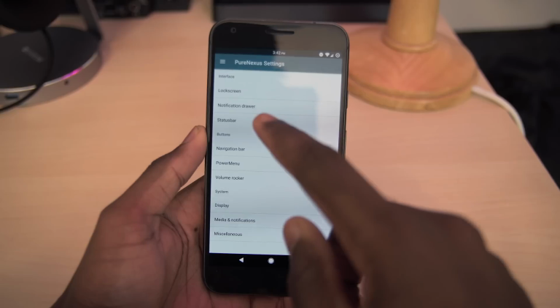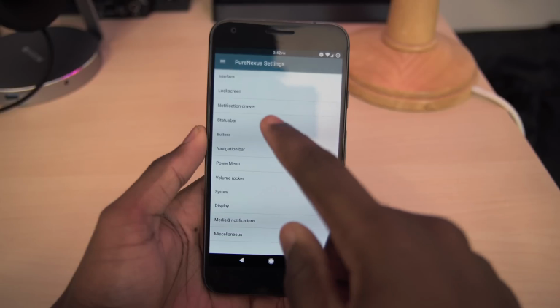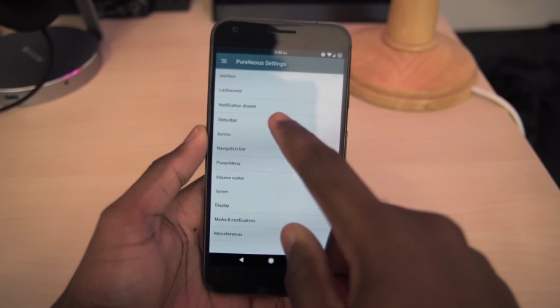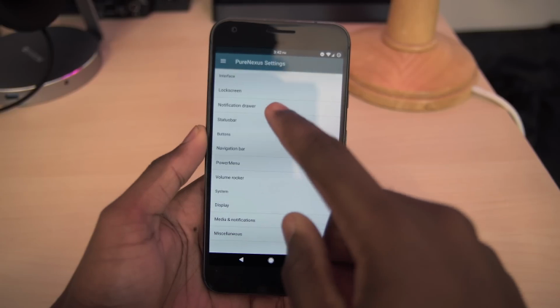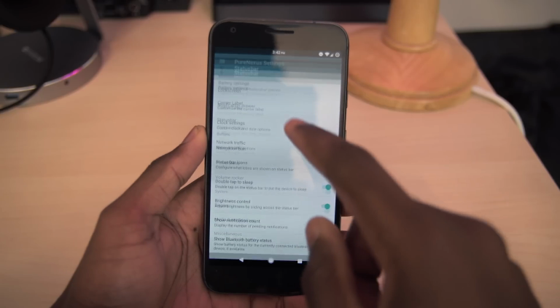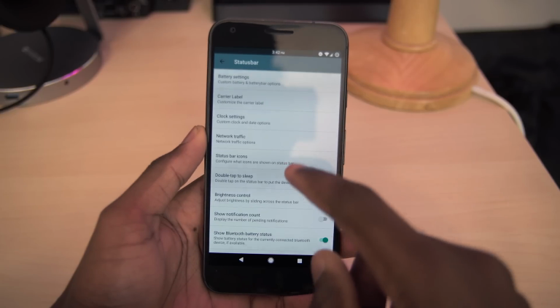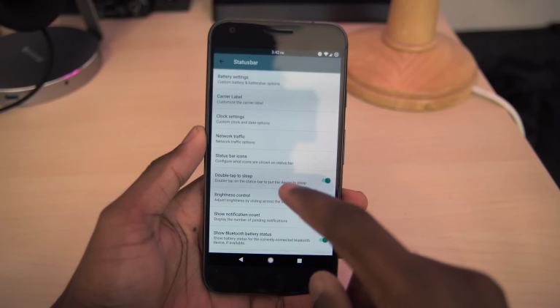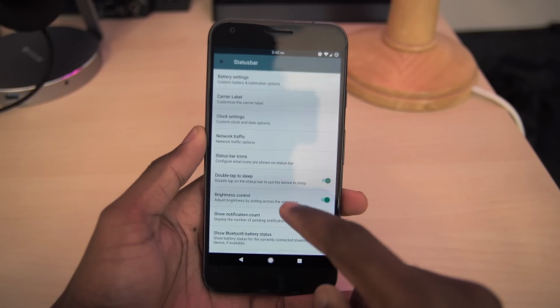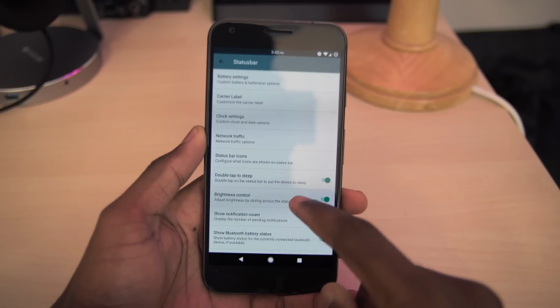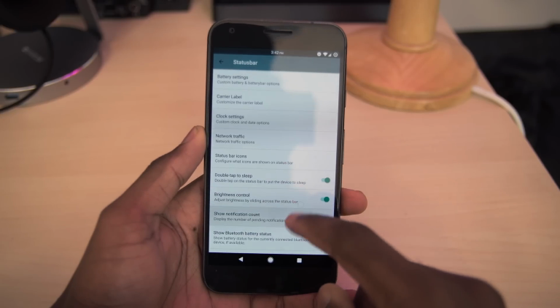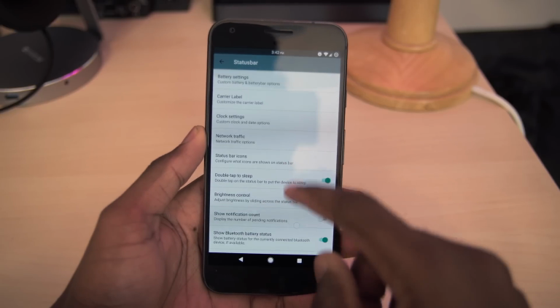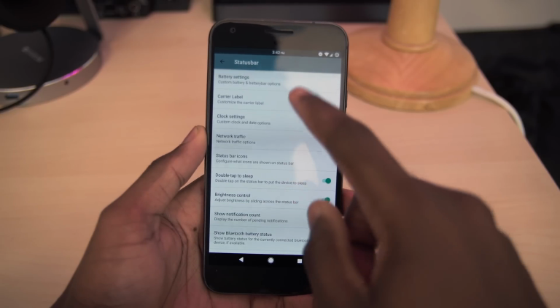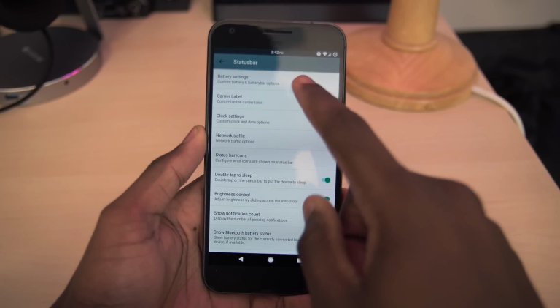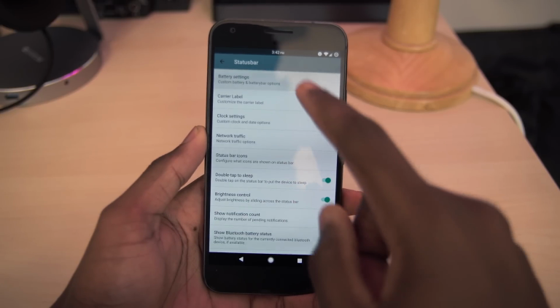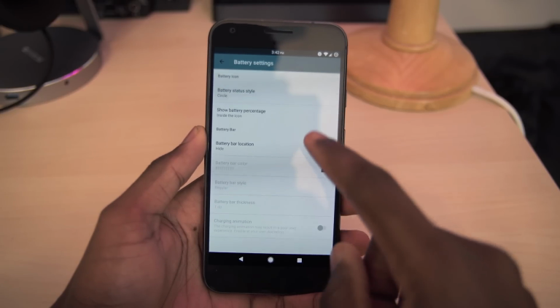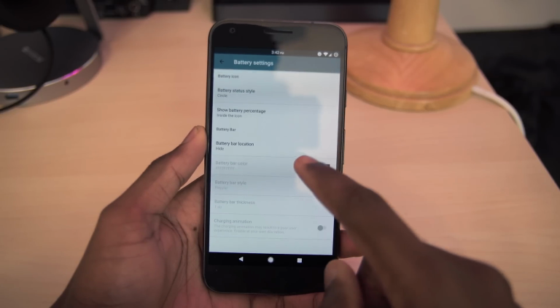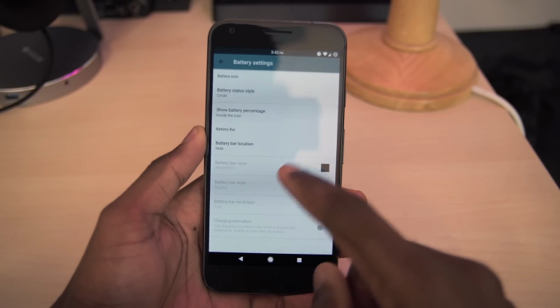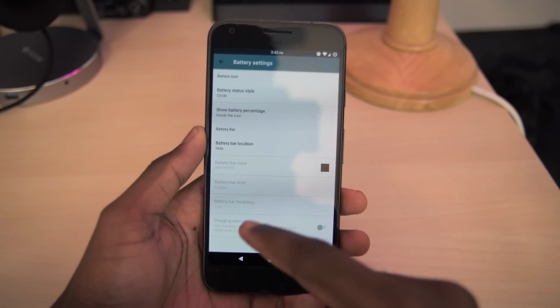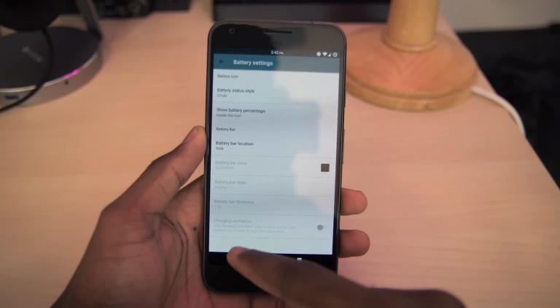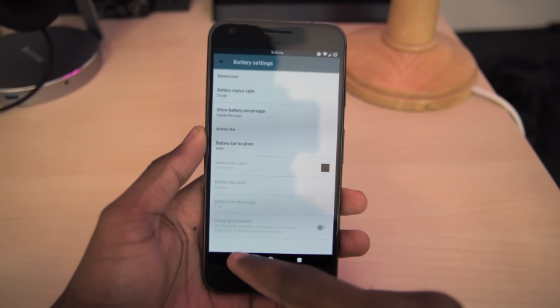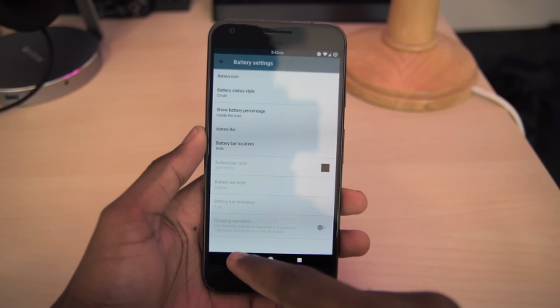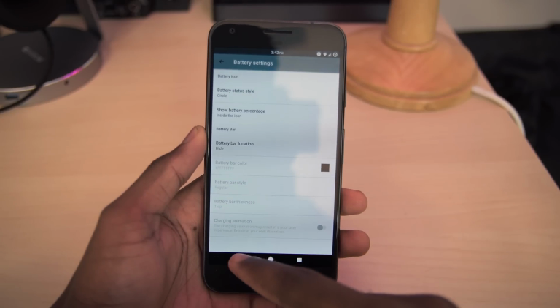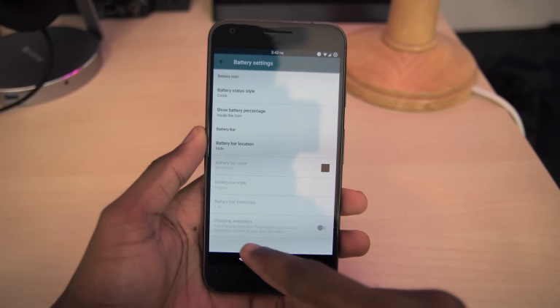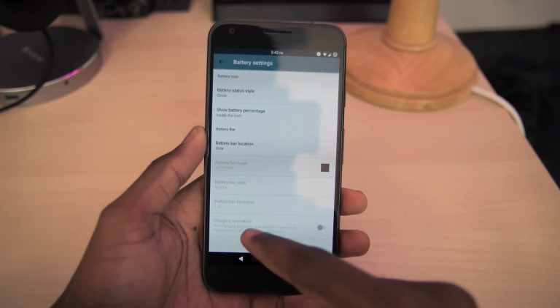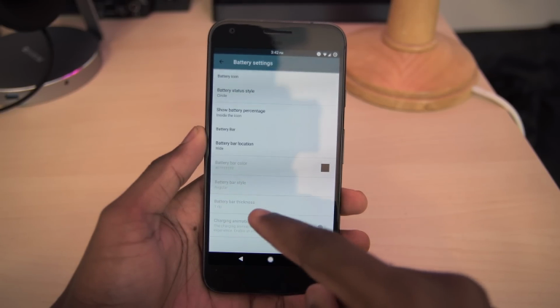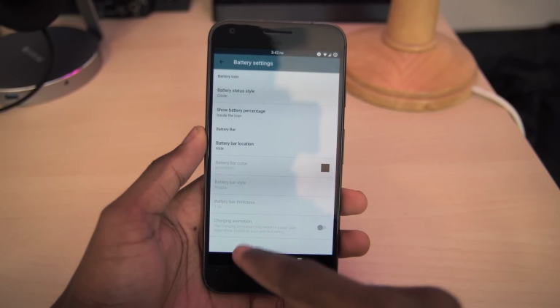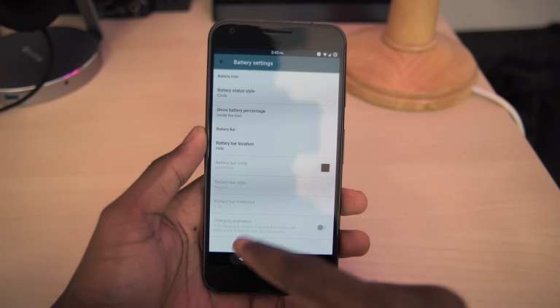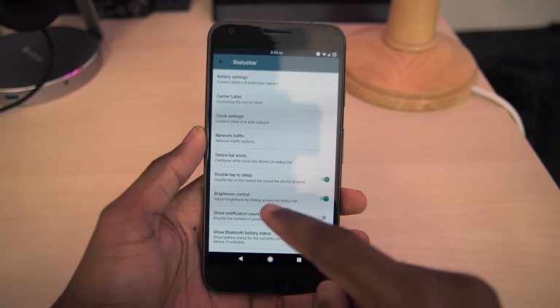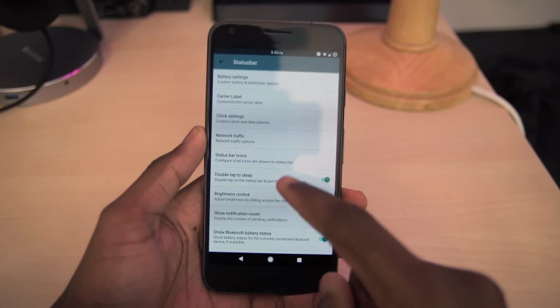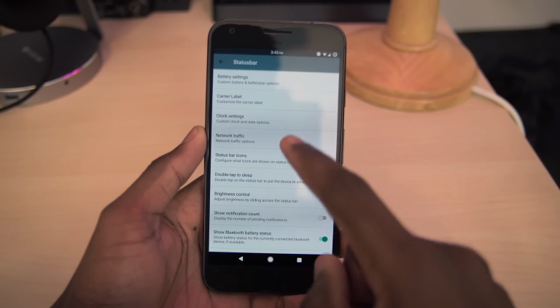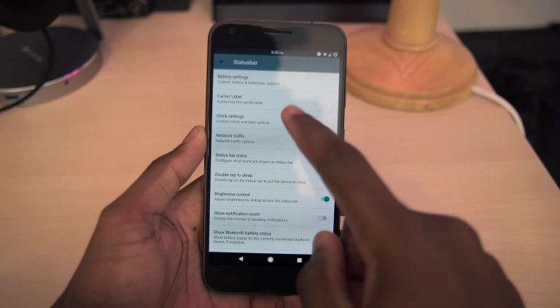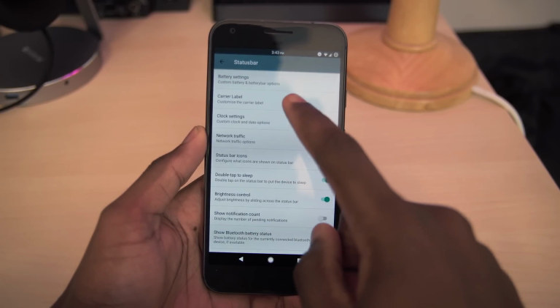In the status bar settings, you can edit the style of the battery, customize the carrier label, and edit the clock placement and format.